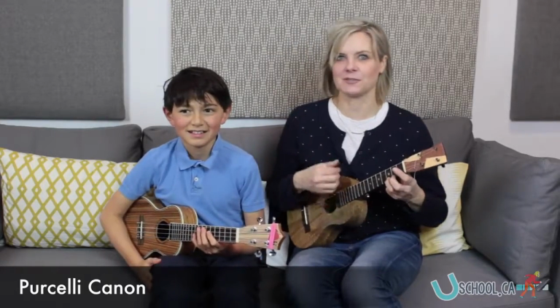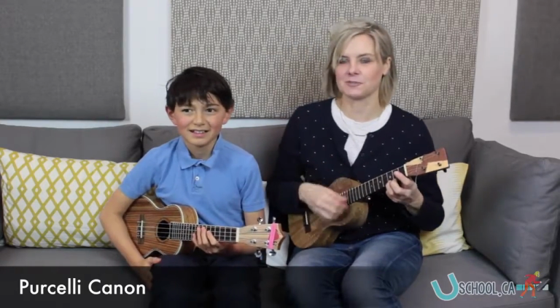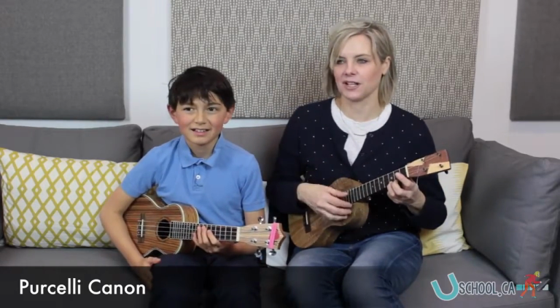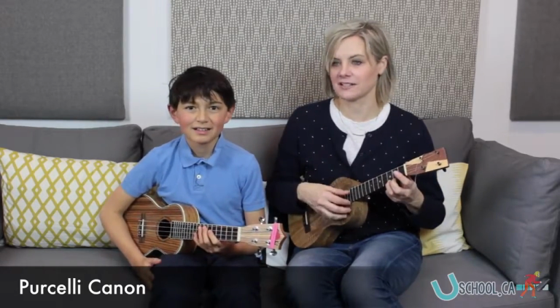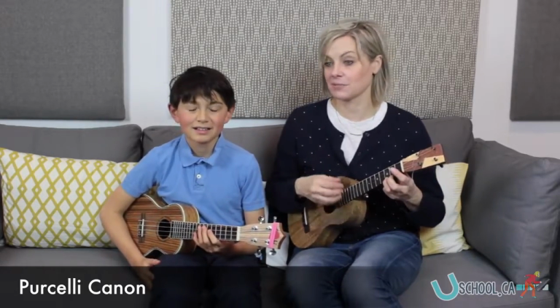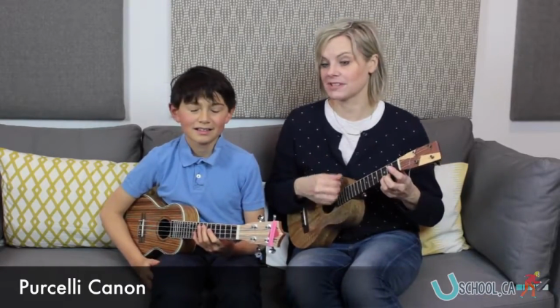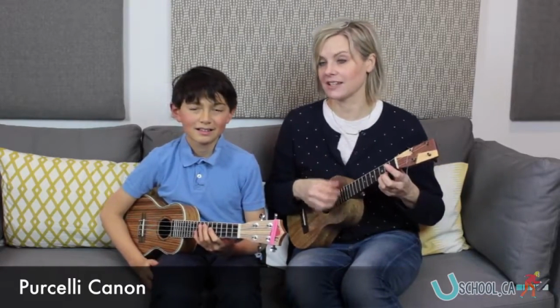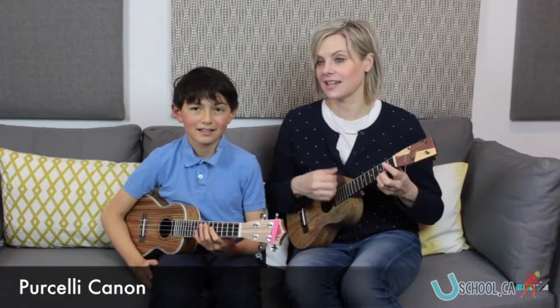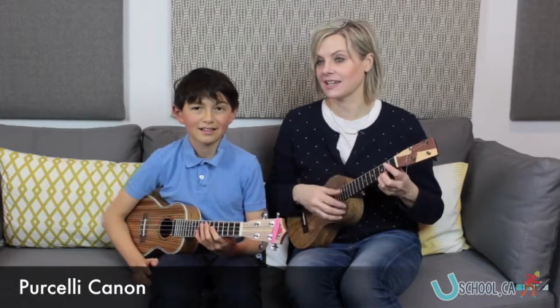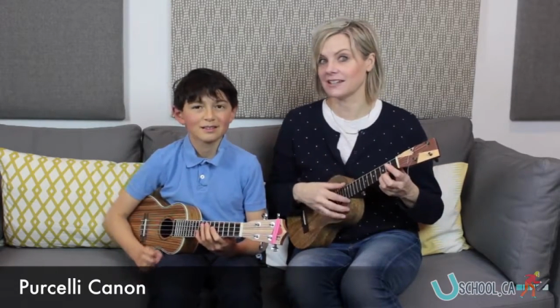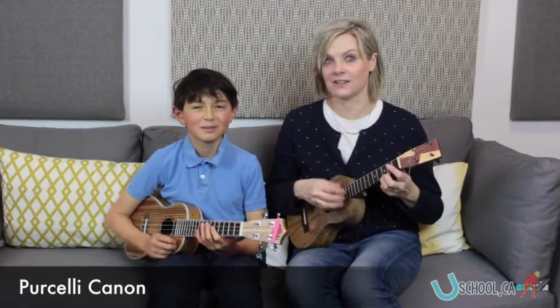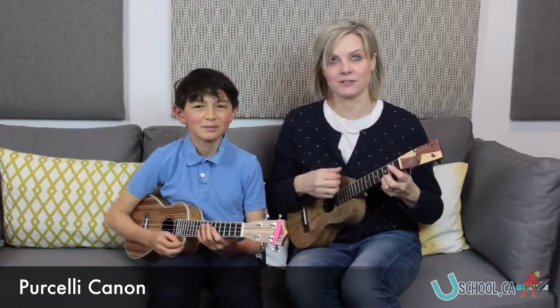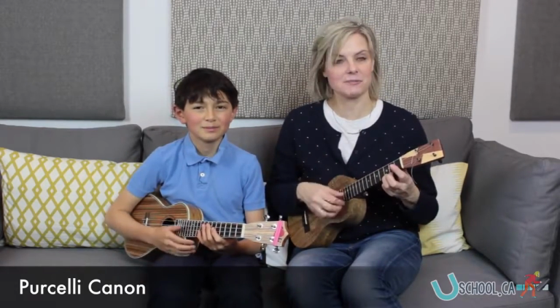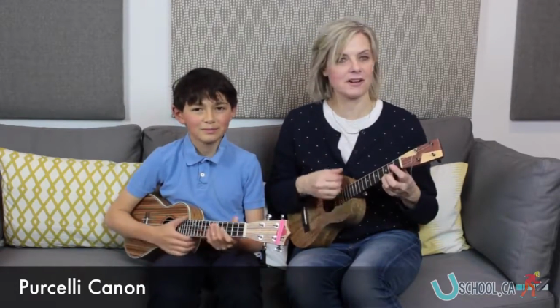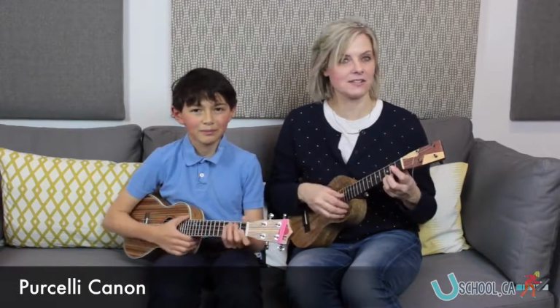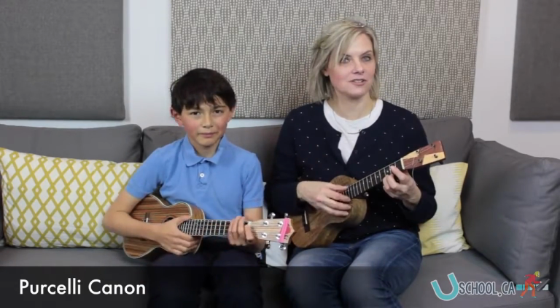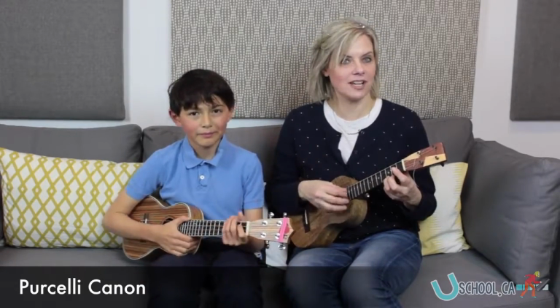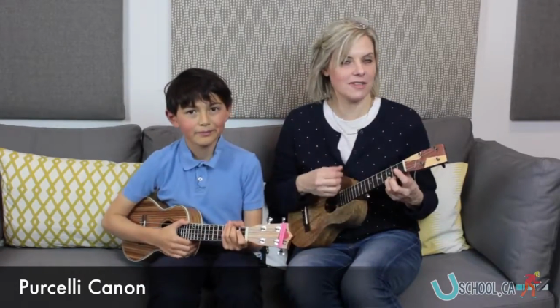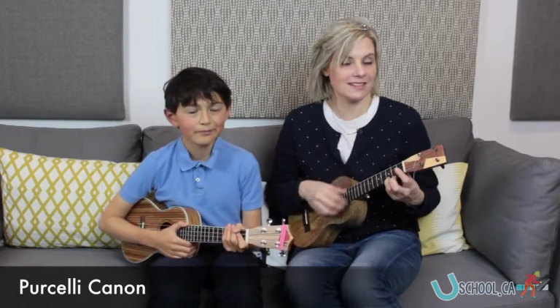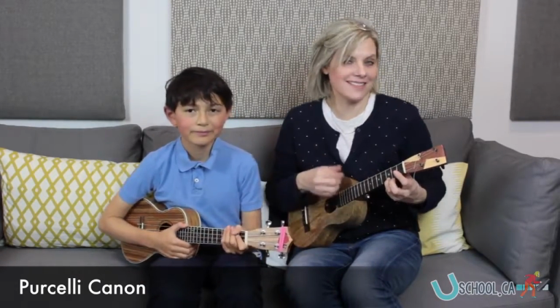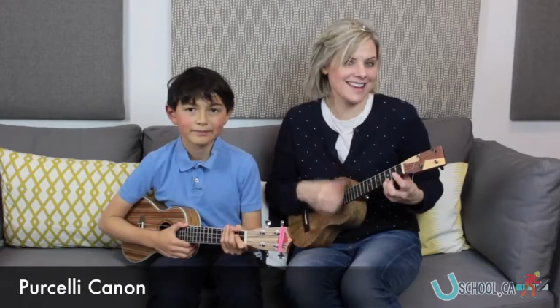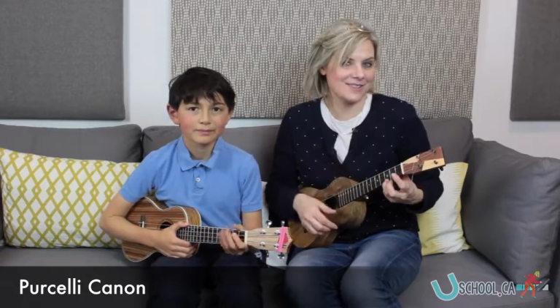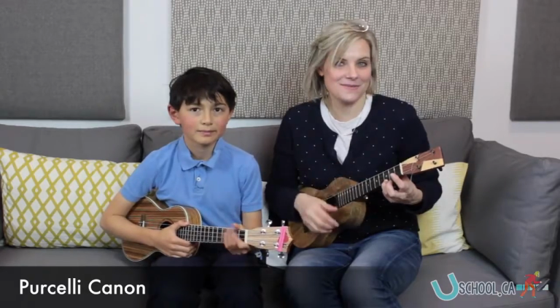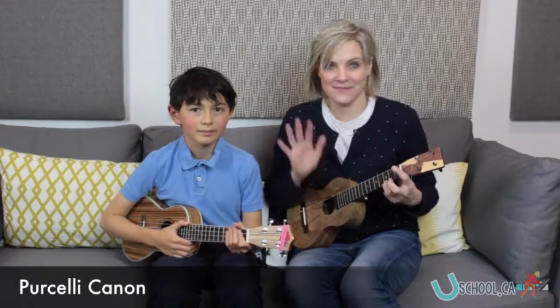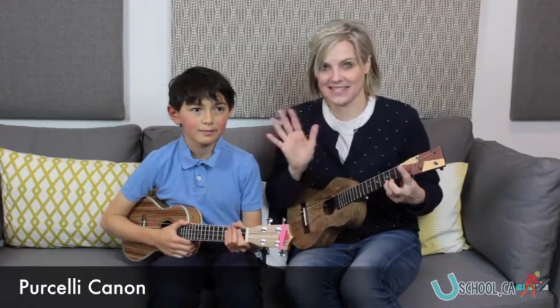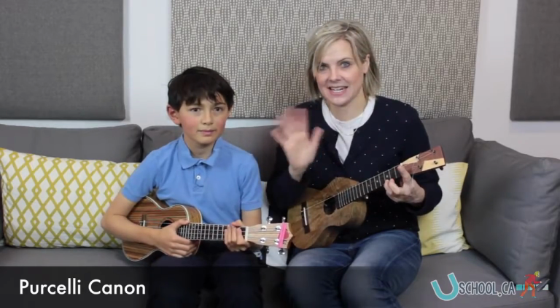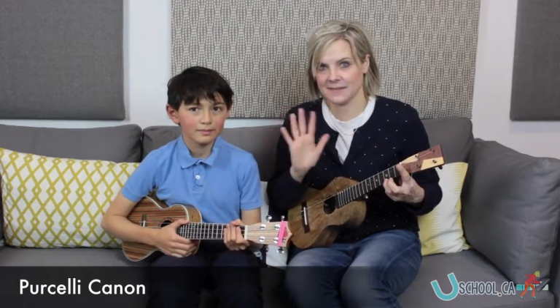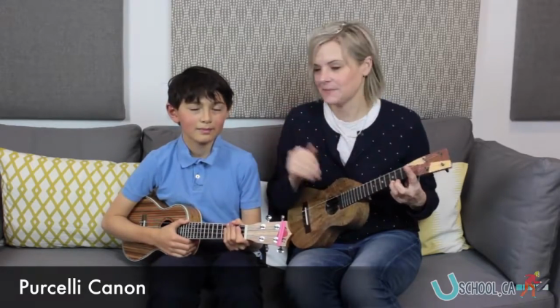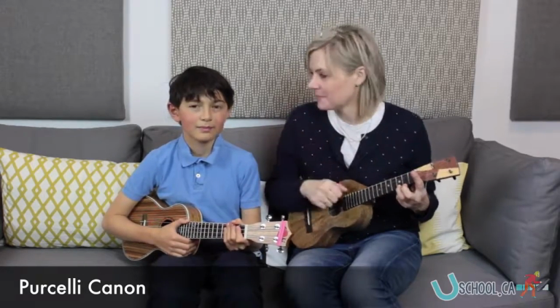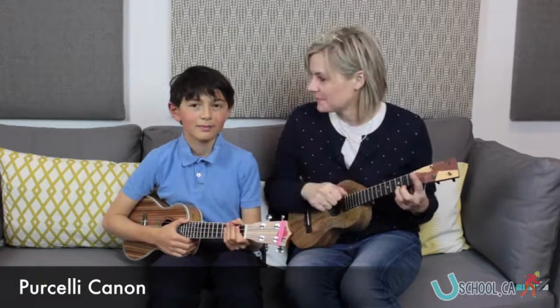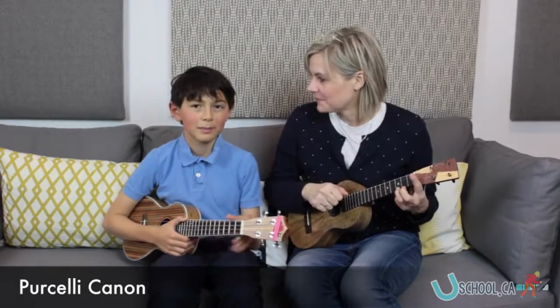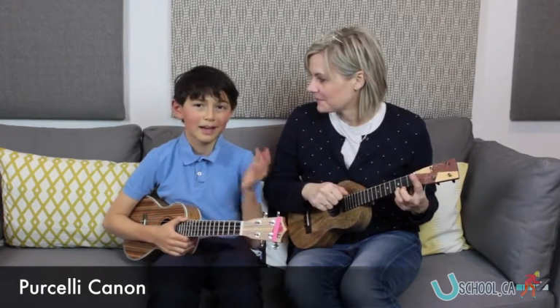For anyone who's practicing Pachelbel Canon, there are all three parts. You can try it with us. Thank you. See ya. Bye.